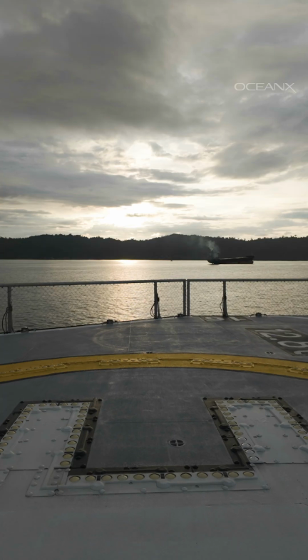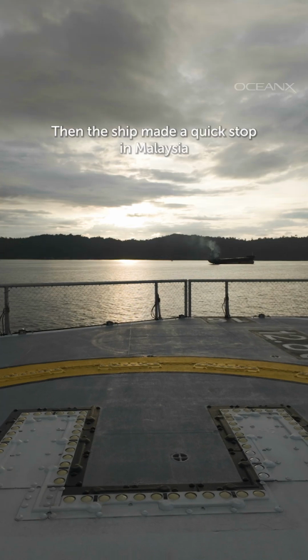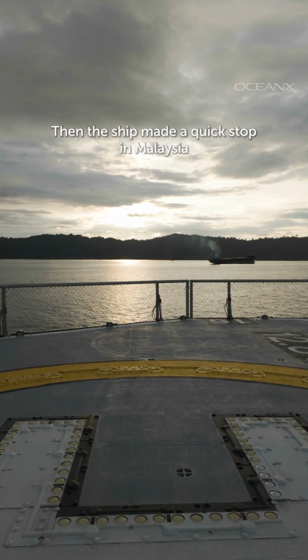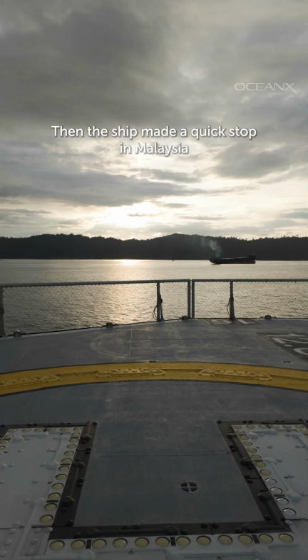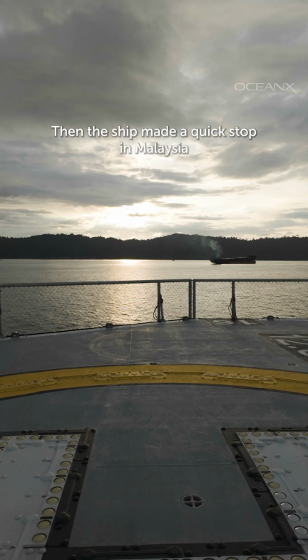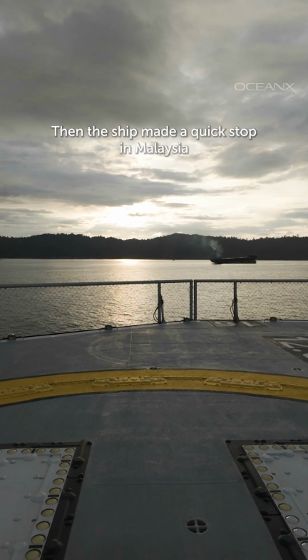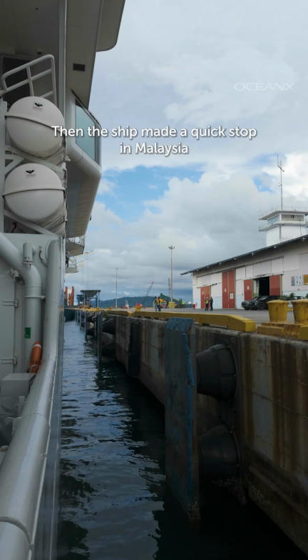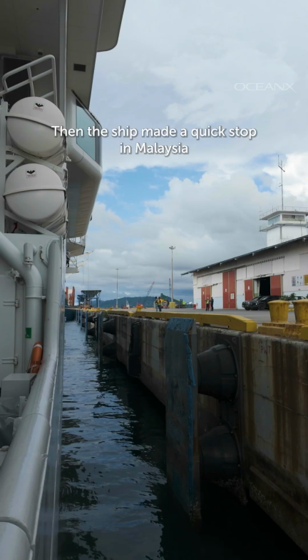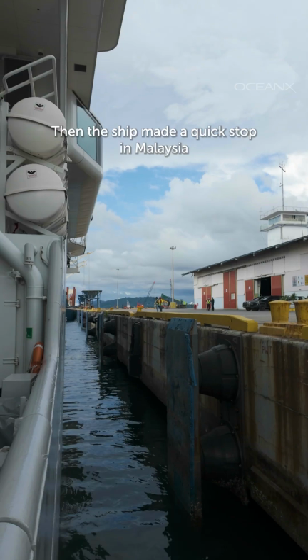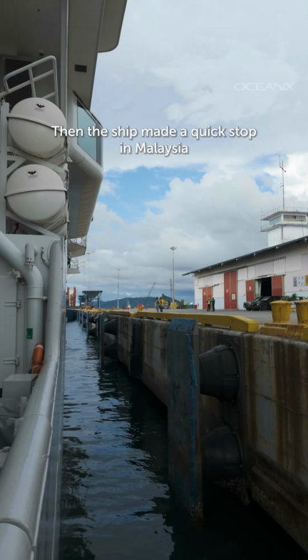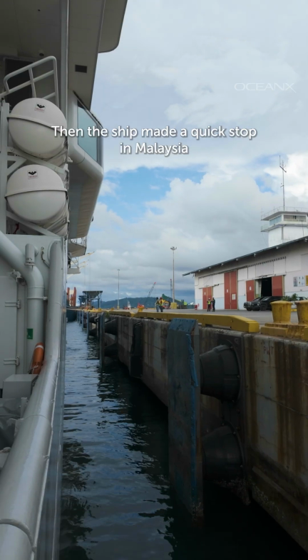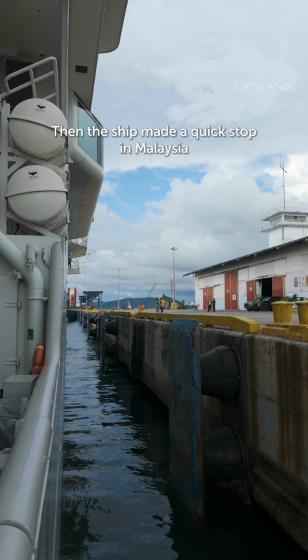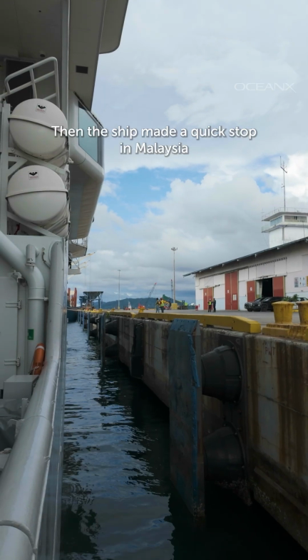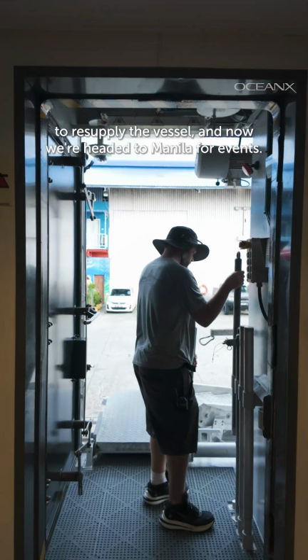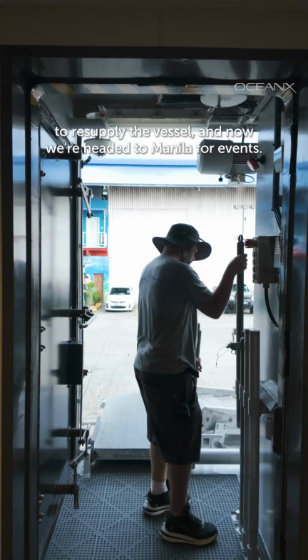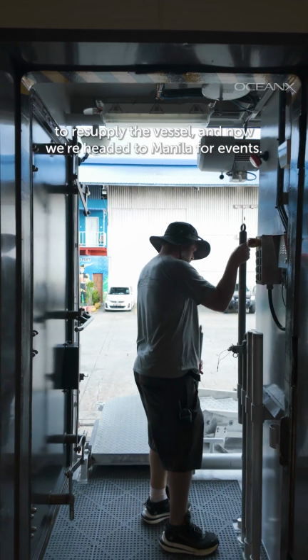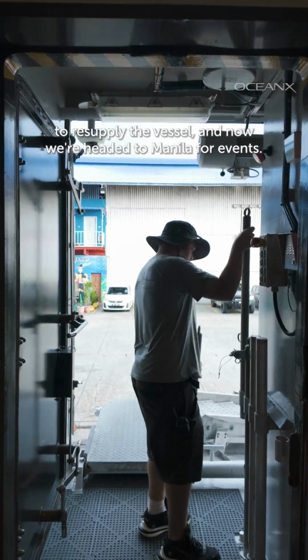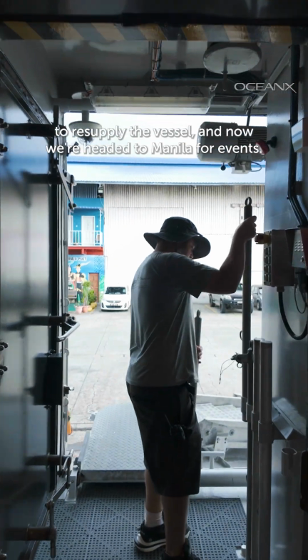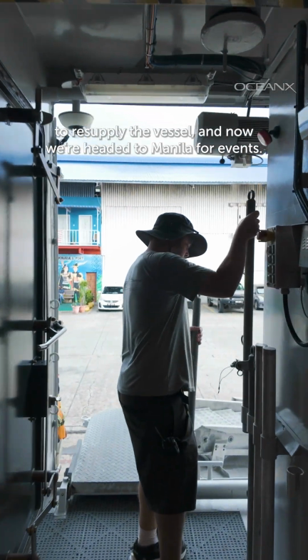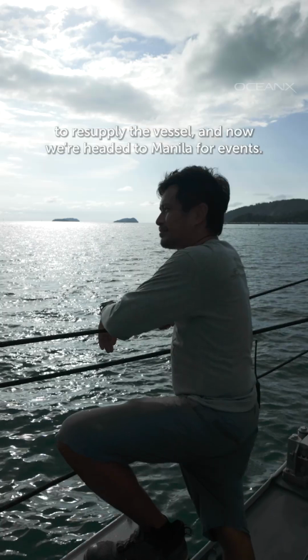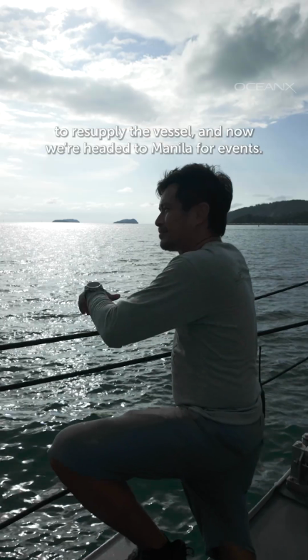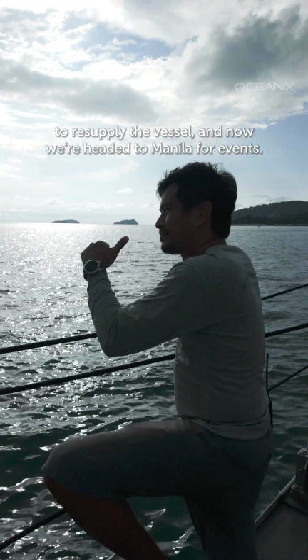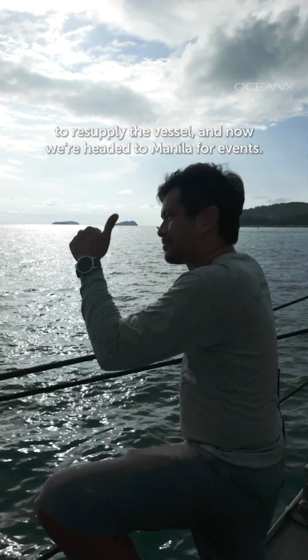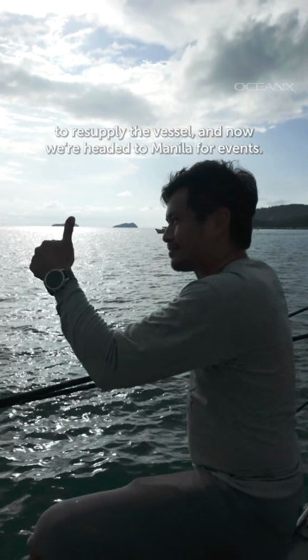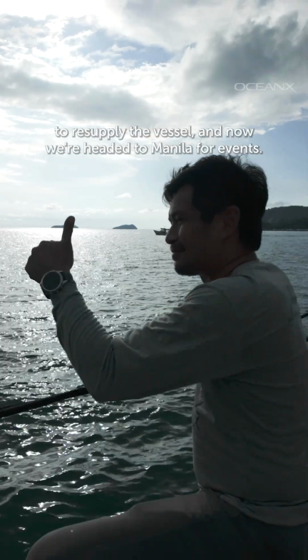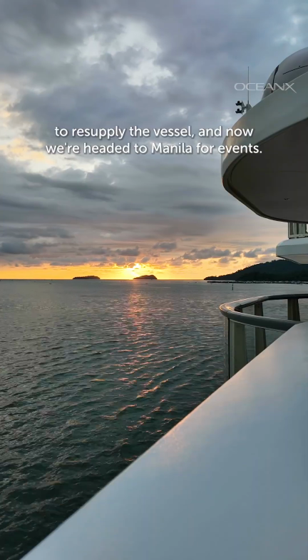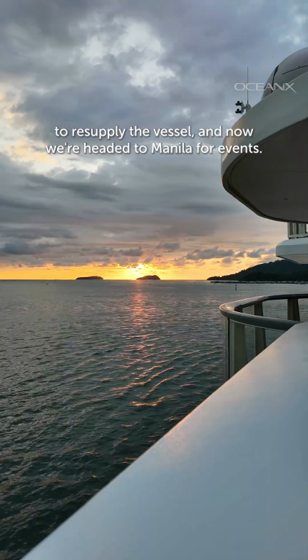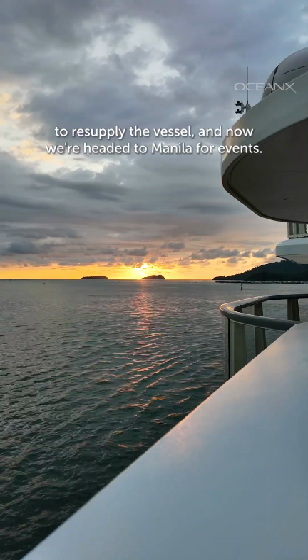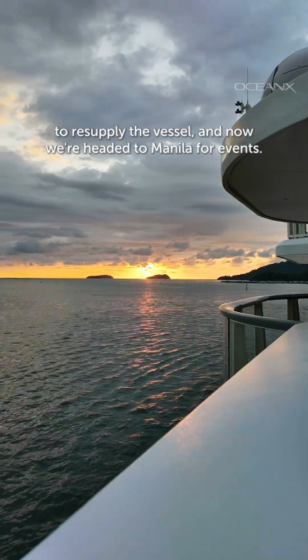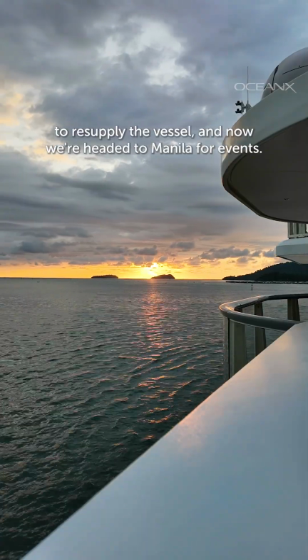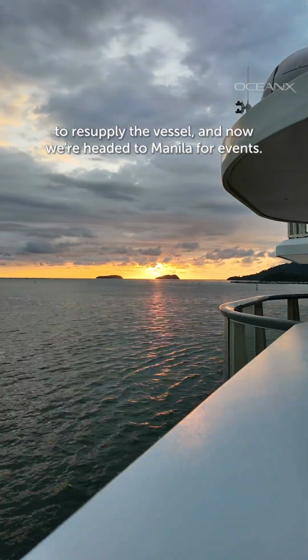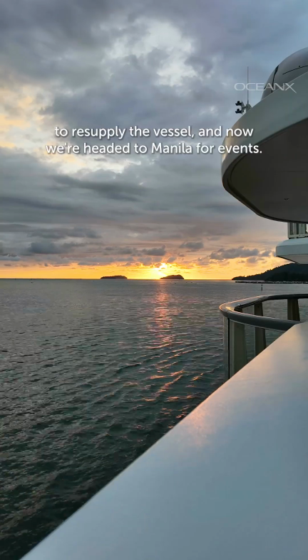The ship made a quick stop in Malaysia to resupply the vessel, and now we're headed to Manila for events.